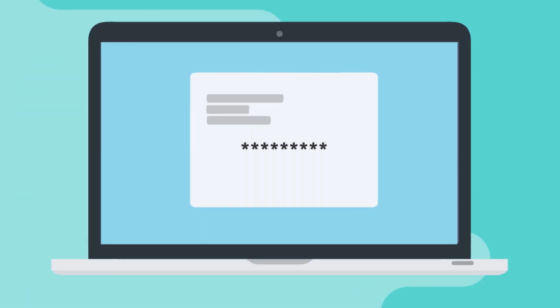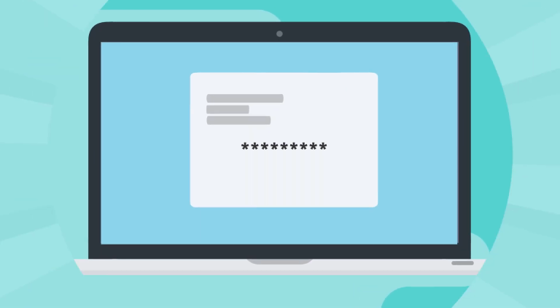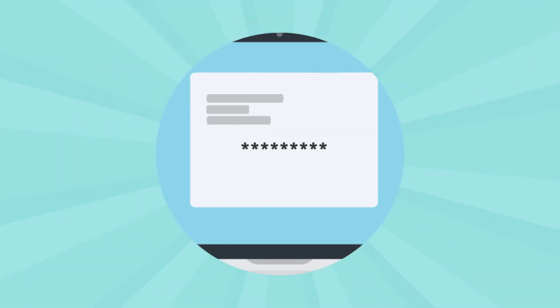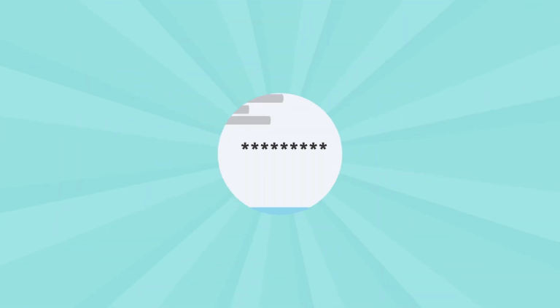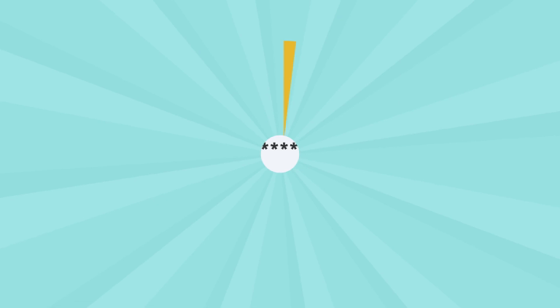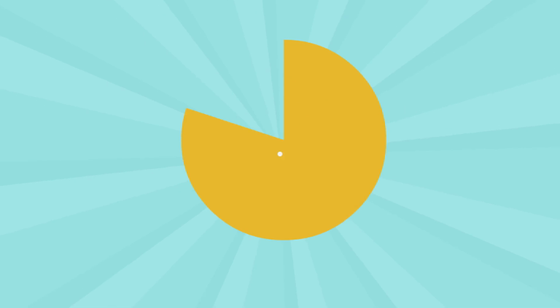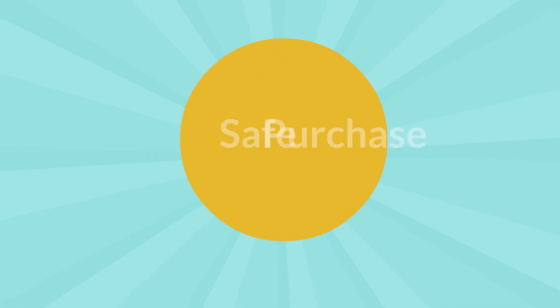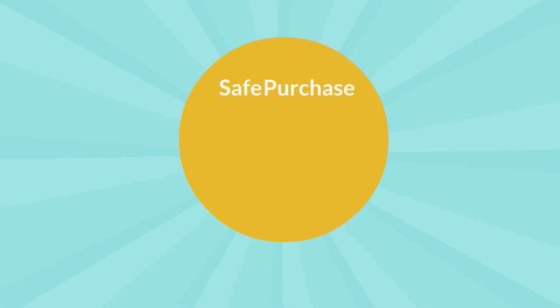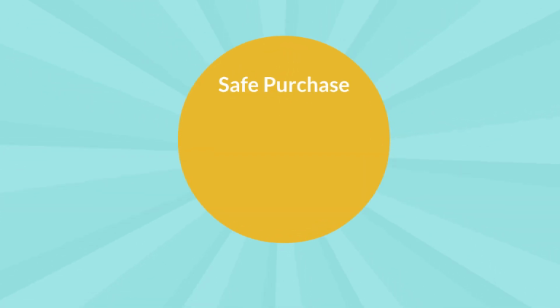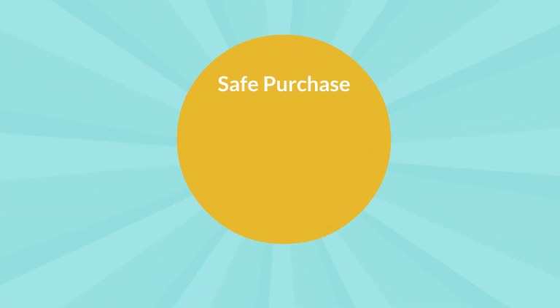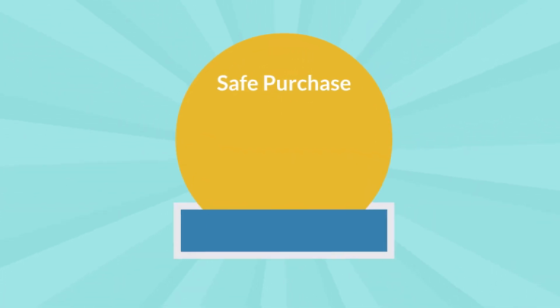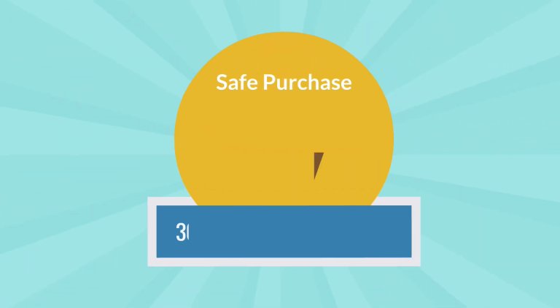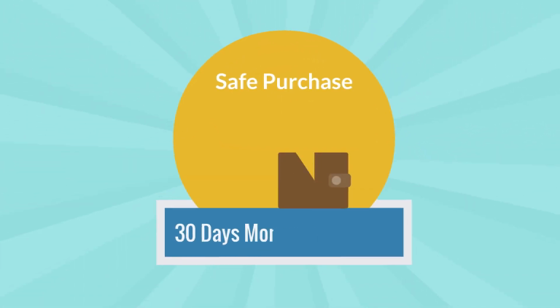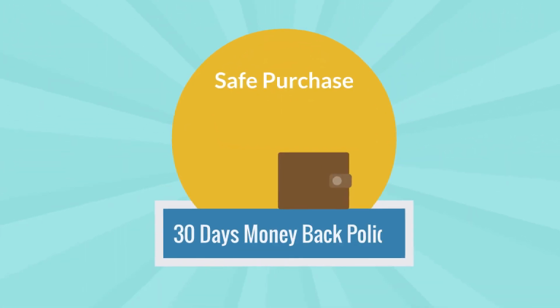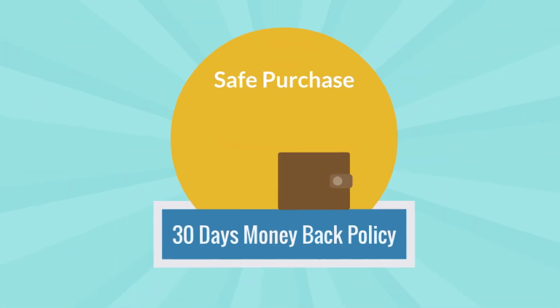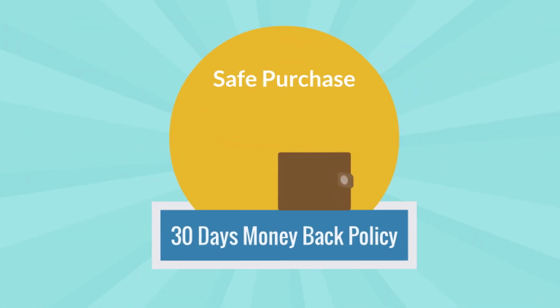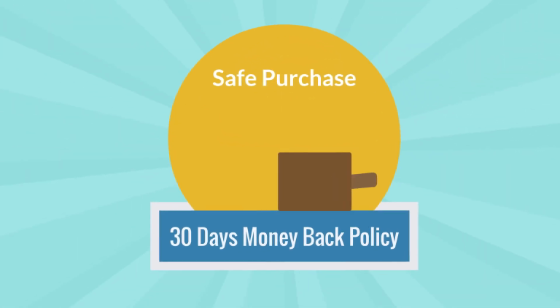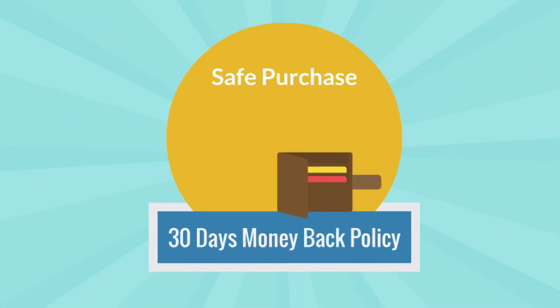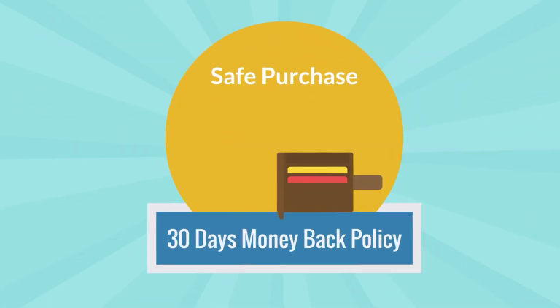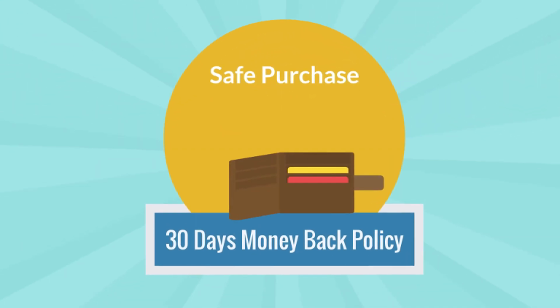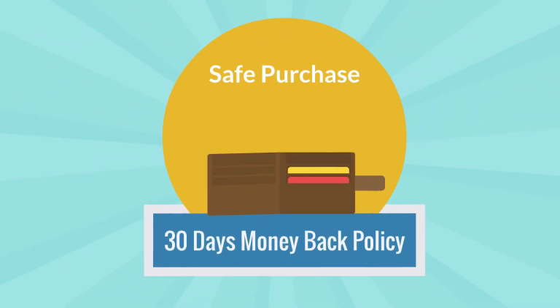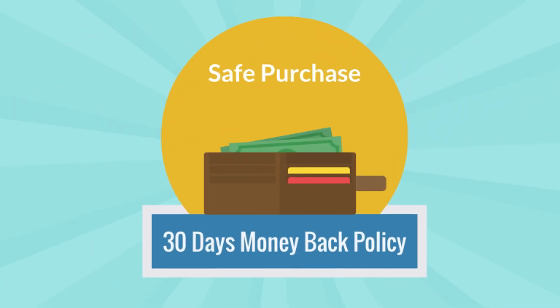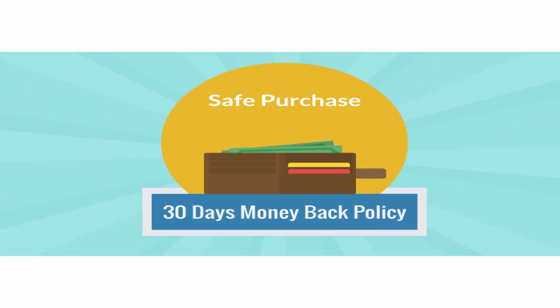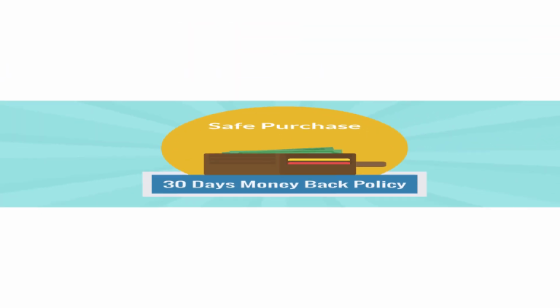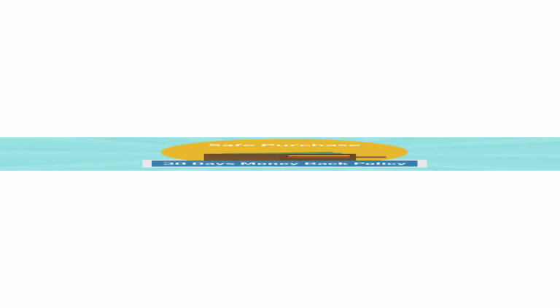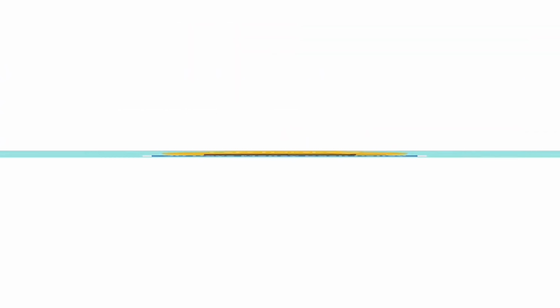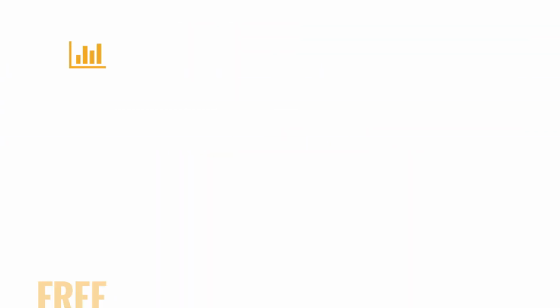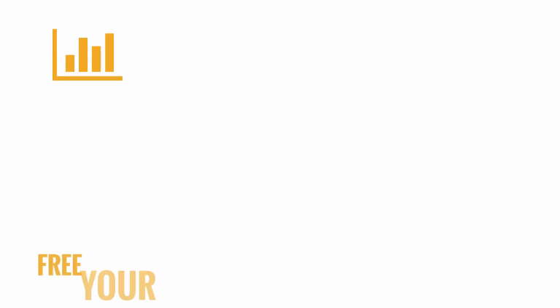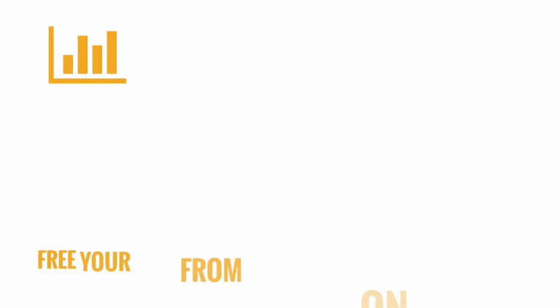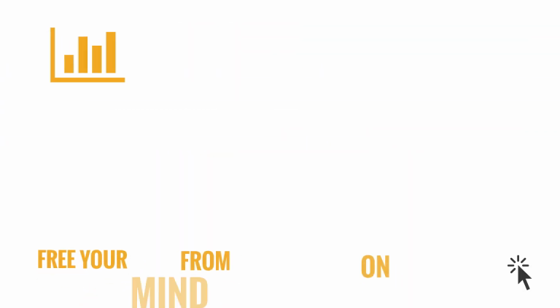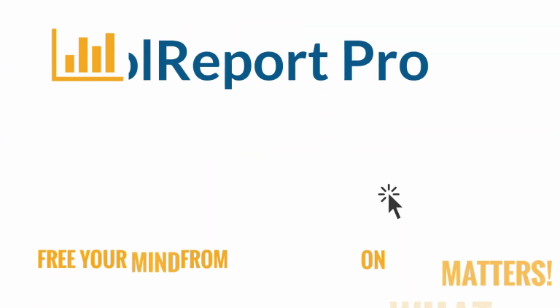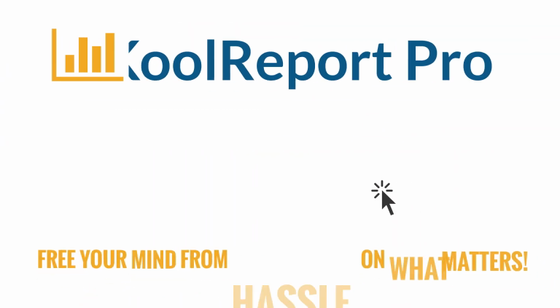Remember, your purchase is safe with our 30-day money-back policy. Free your mind from hassle, and focus on what matters.